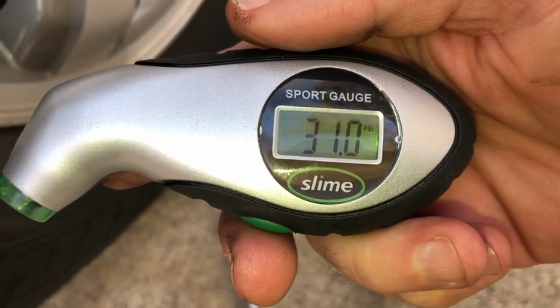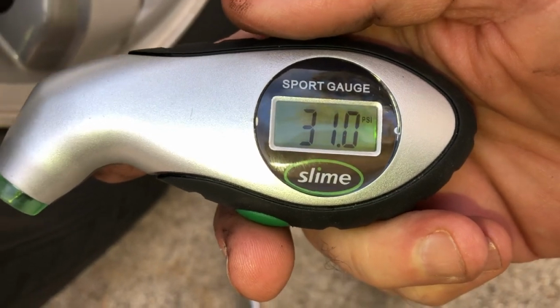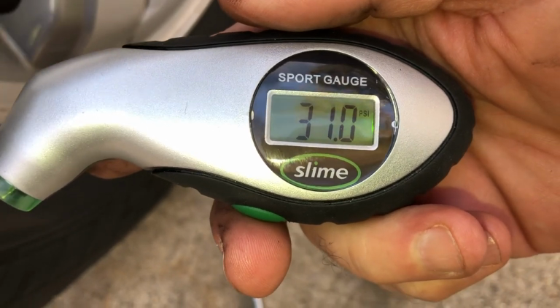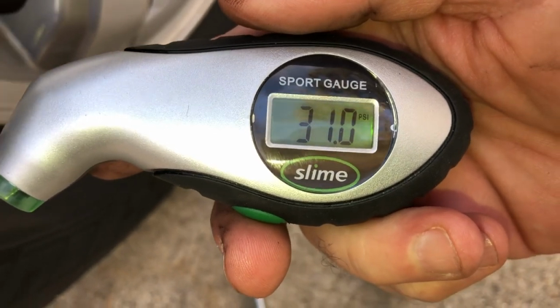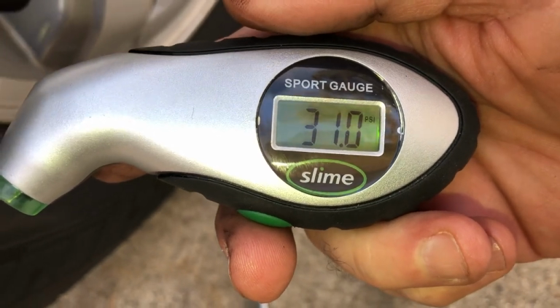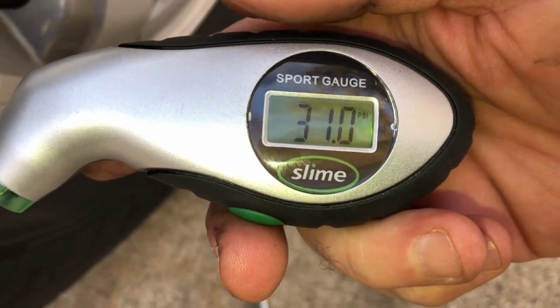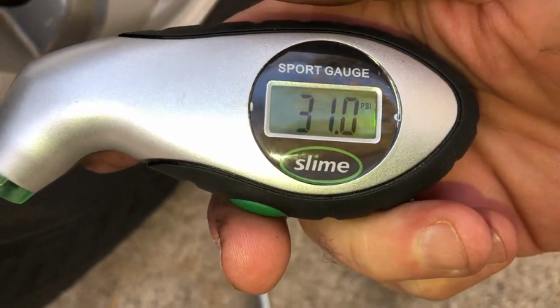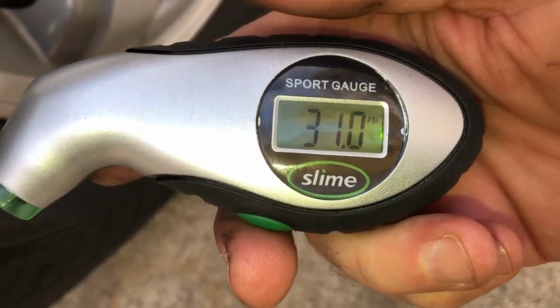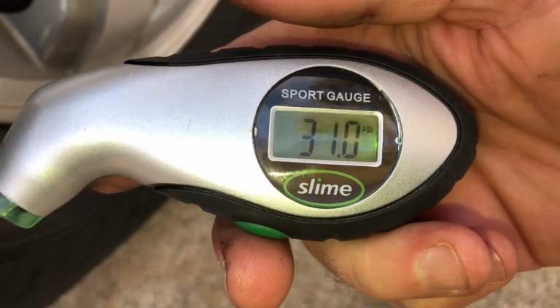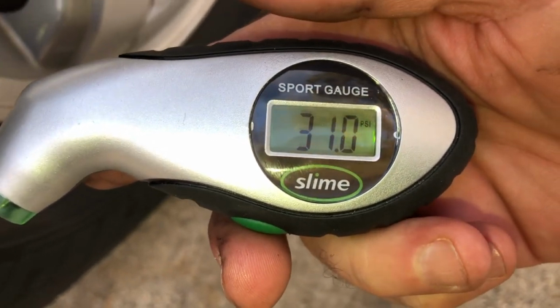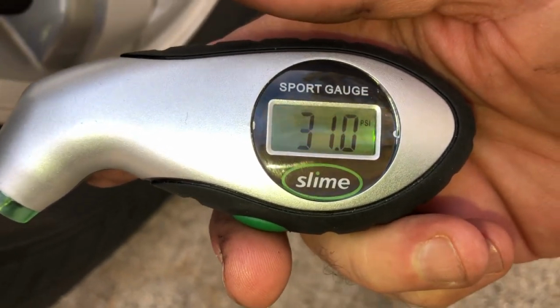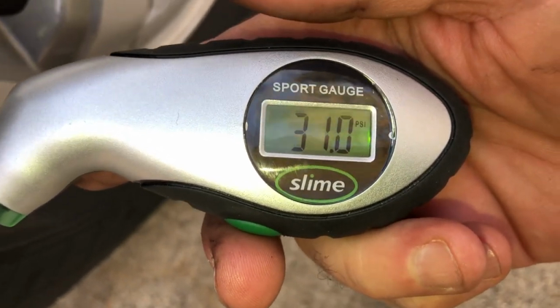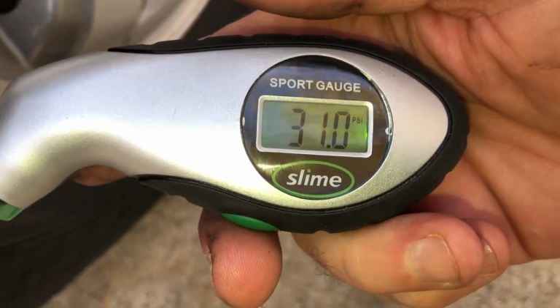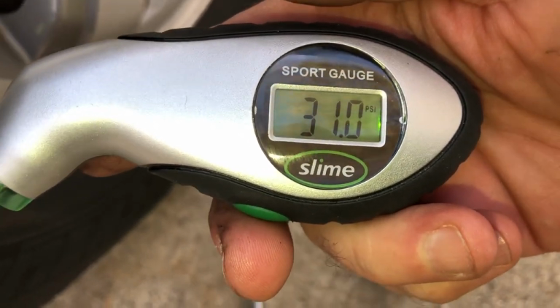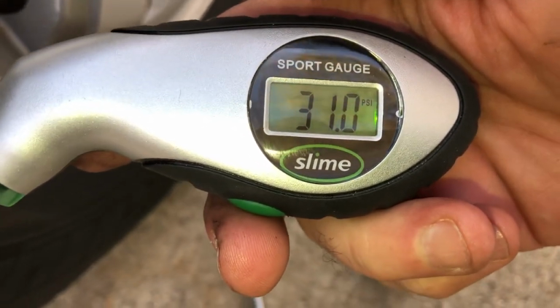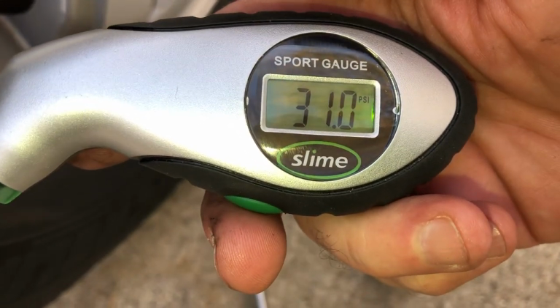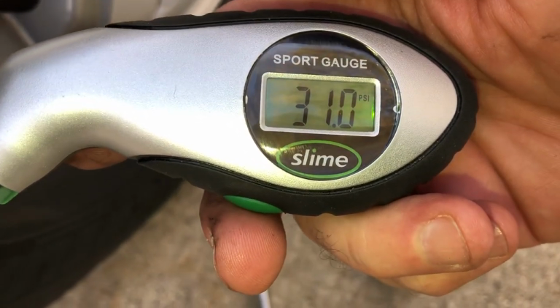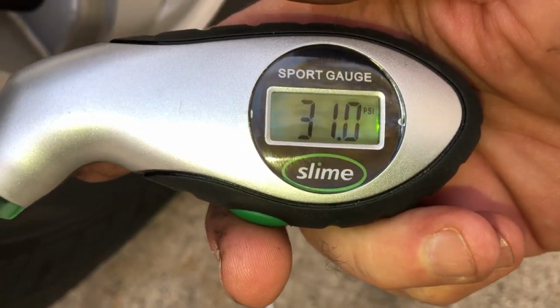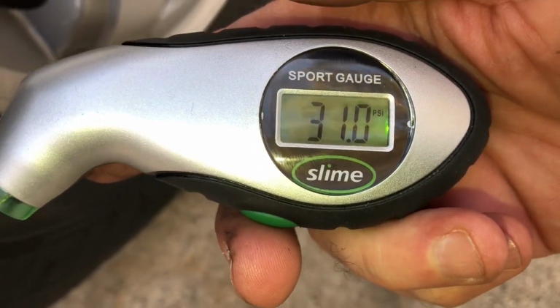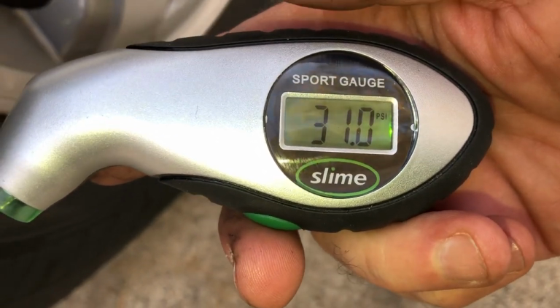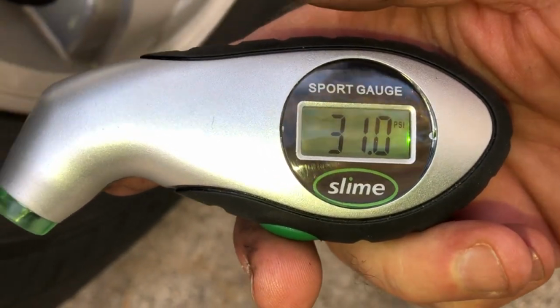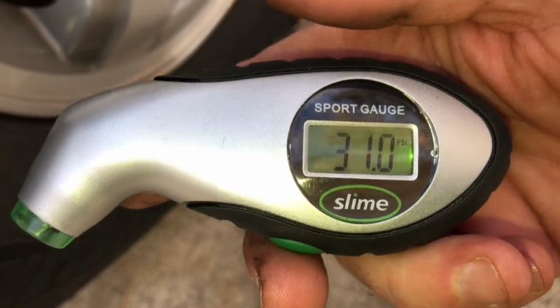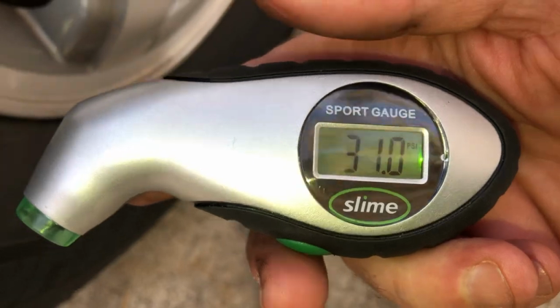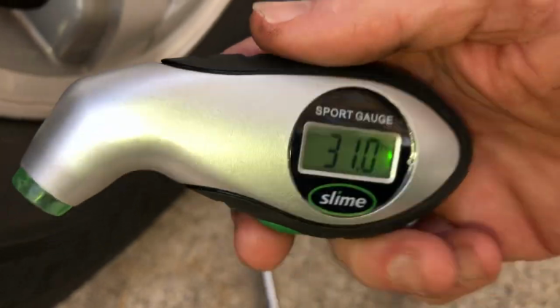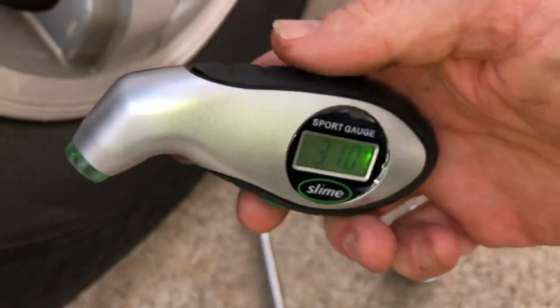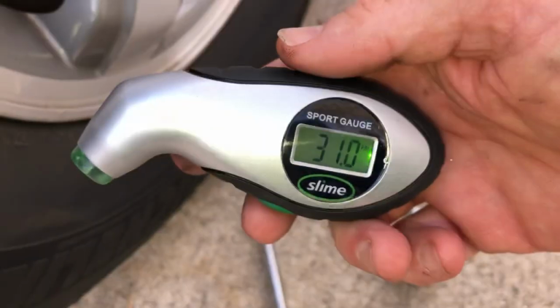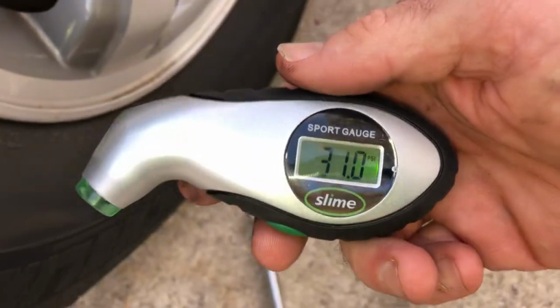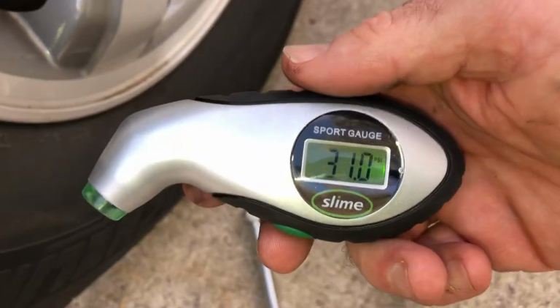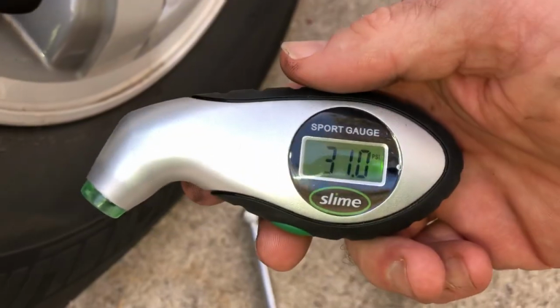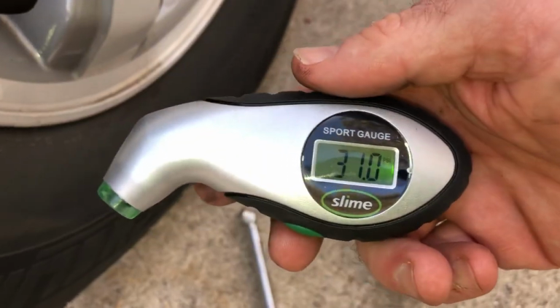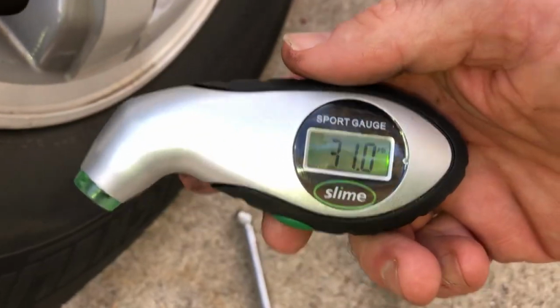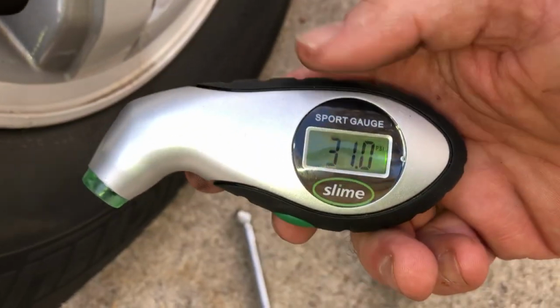Easy, quick, under 10 bucks. Check out the description below and I'll put a link to it. This thing is absolutely awesome.